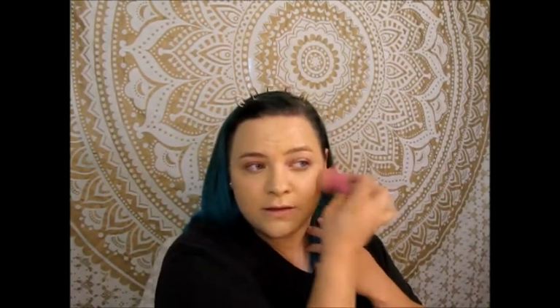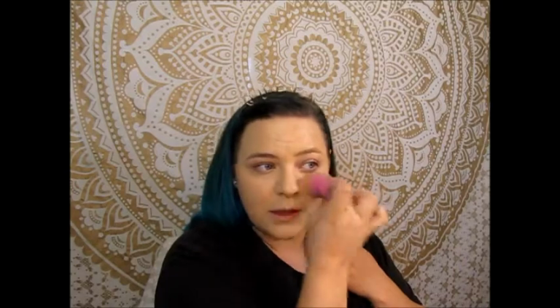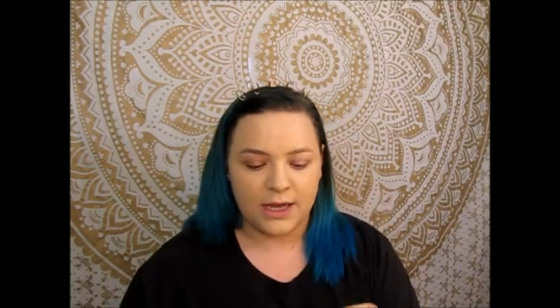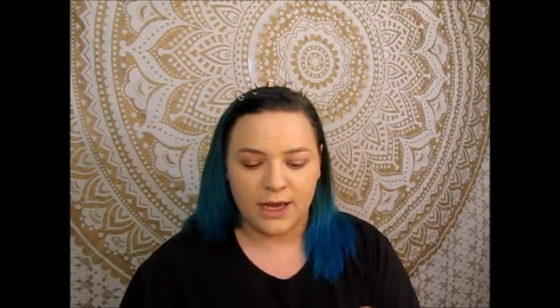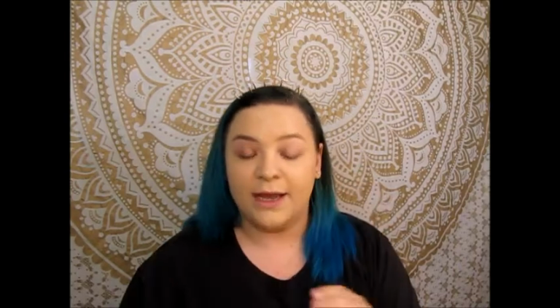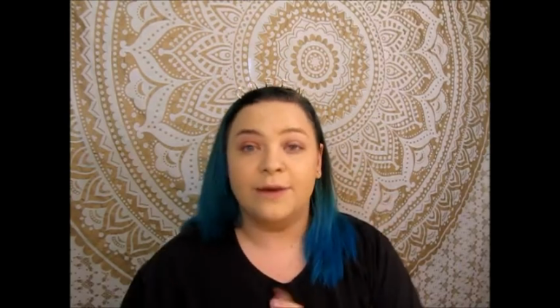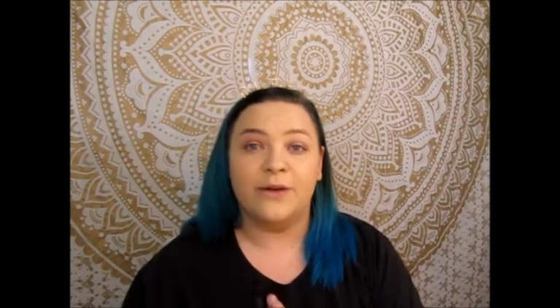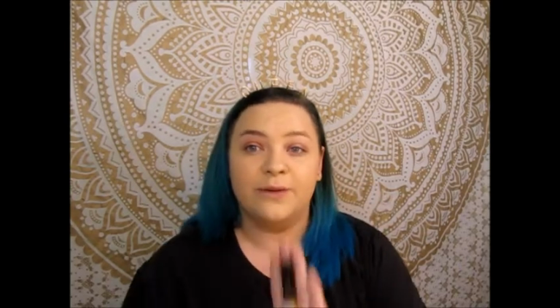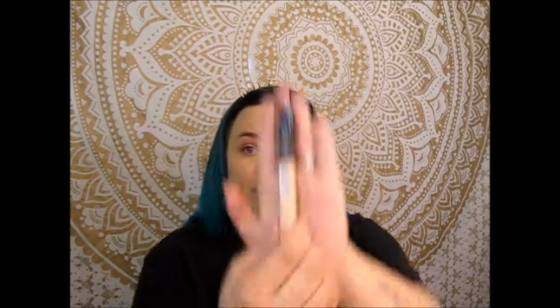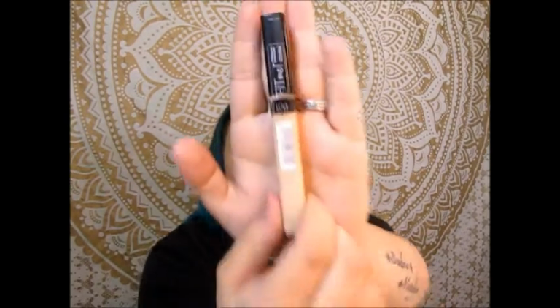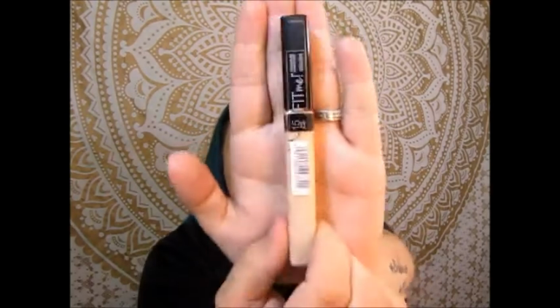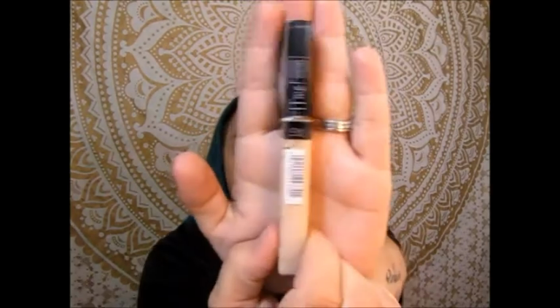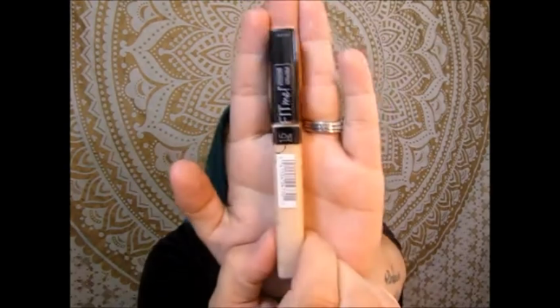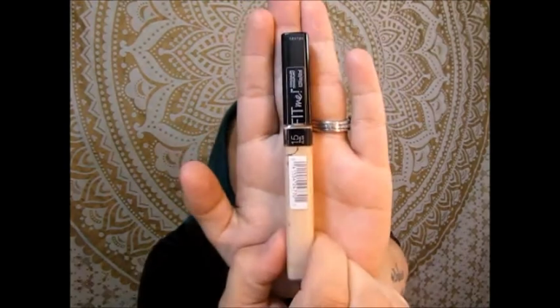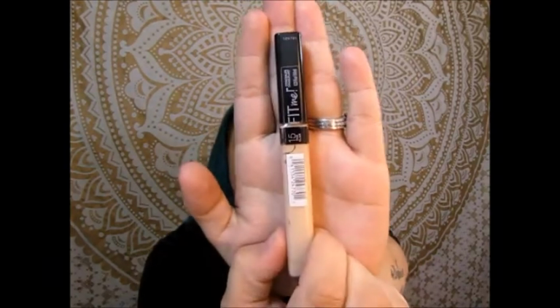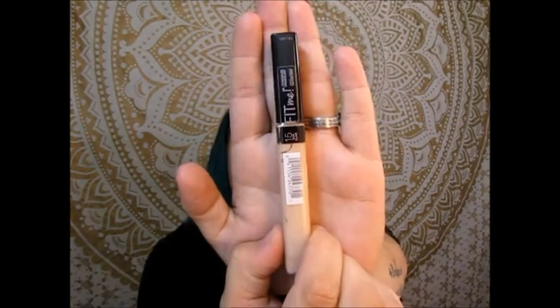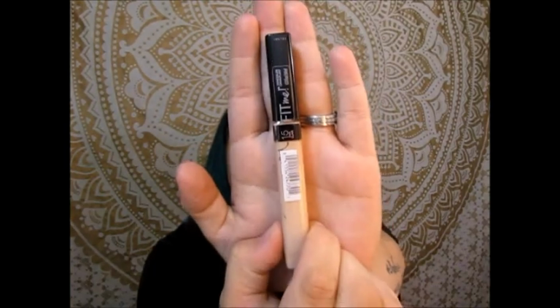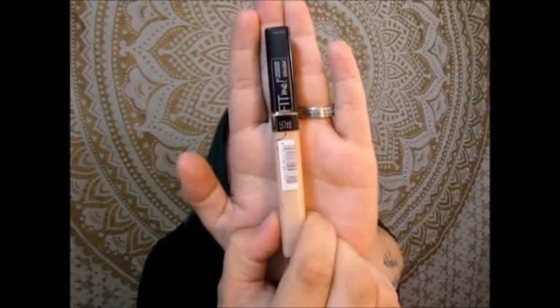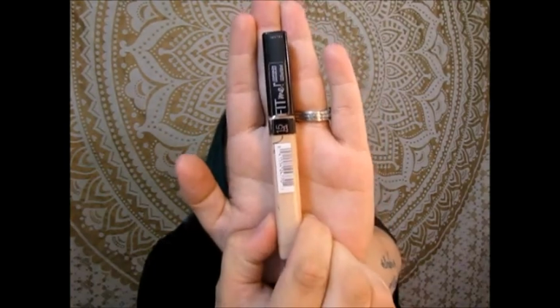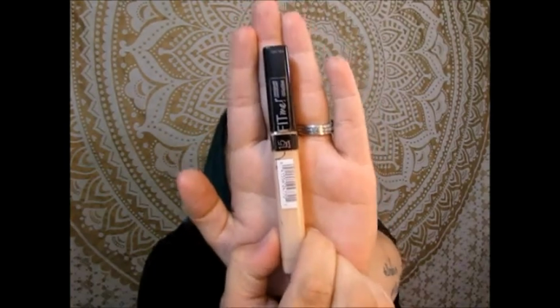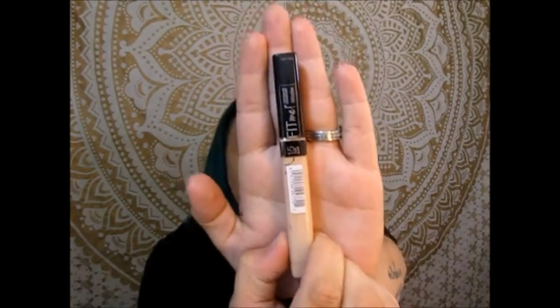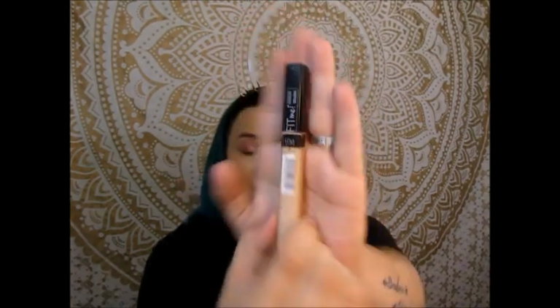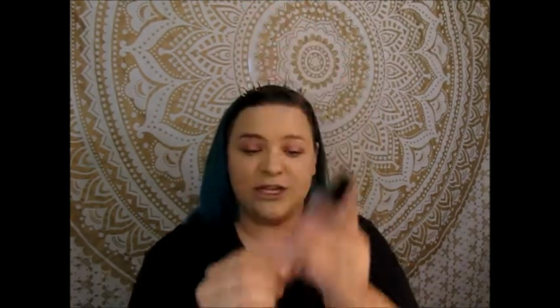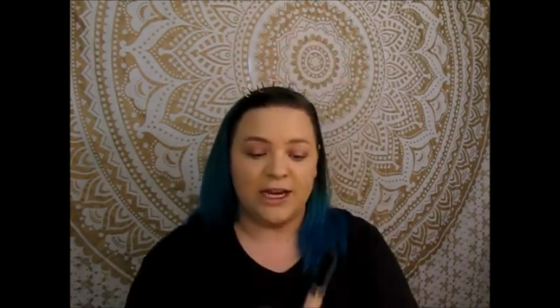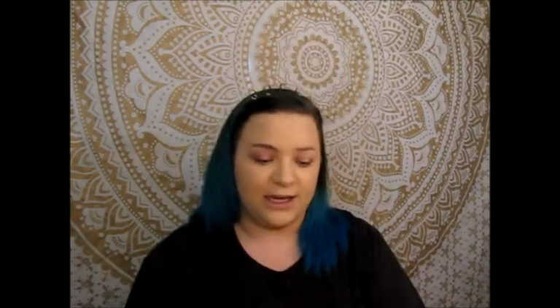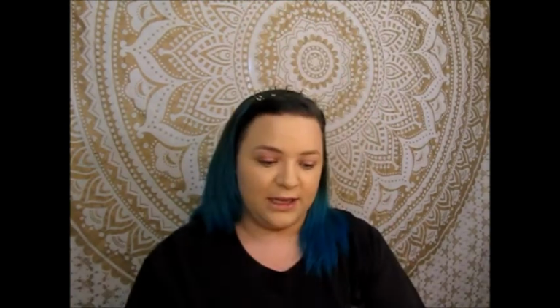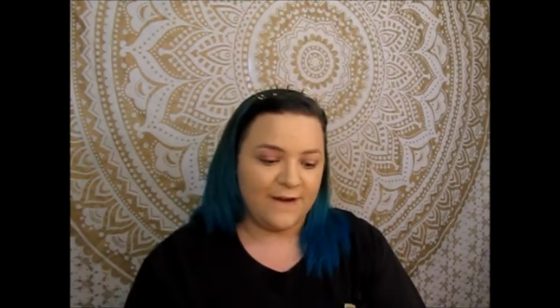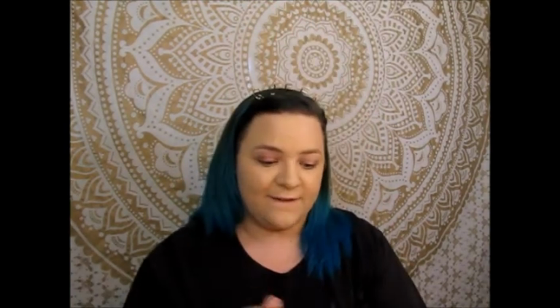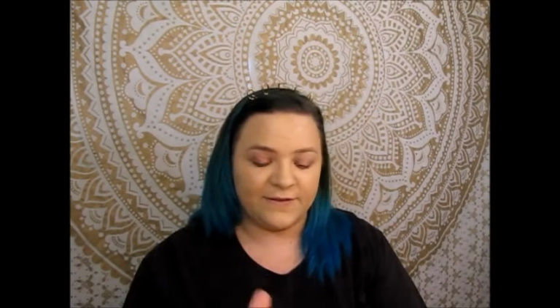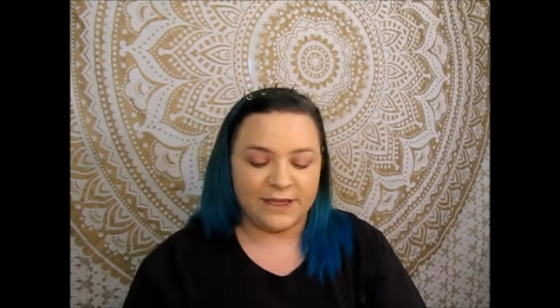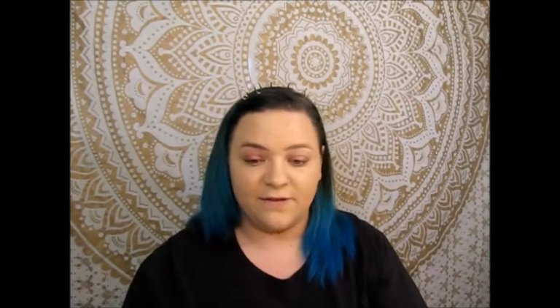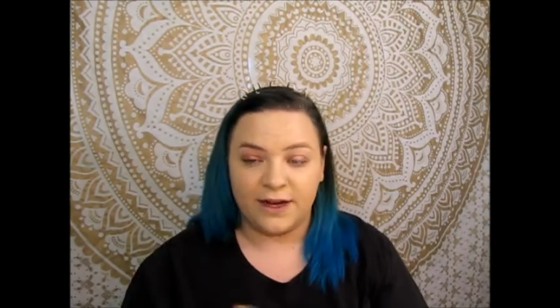I'm going to go in with my Maybelline Fit Me concealer; this is in the shade 15 Fair.